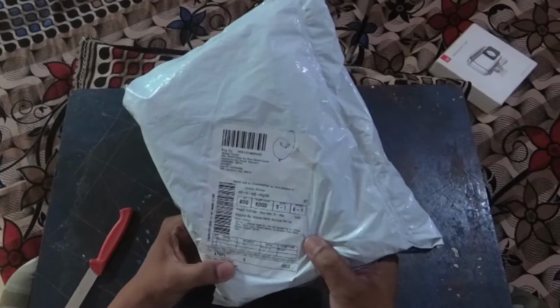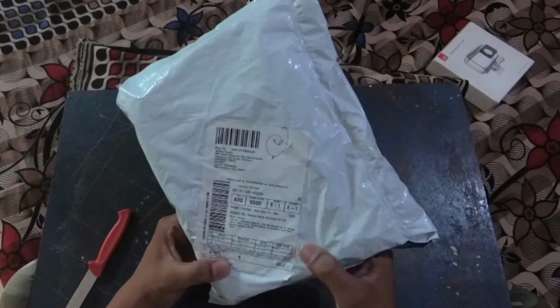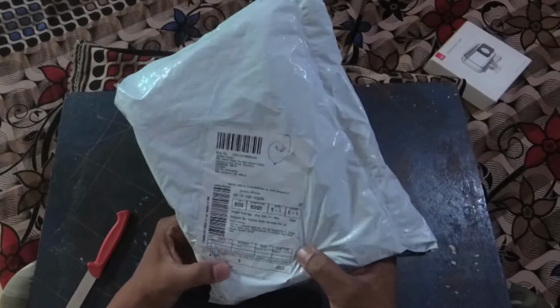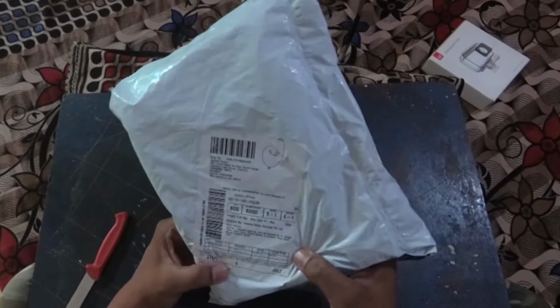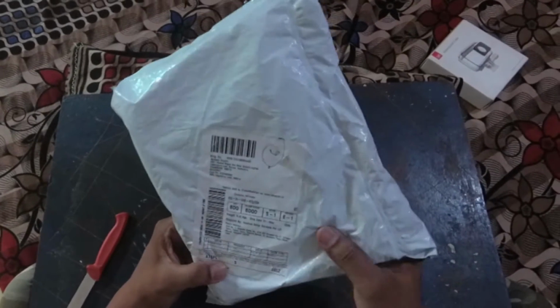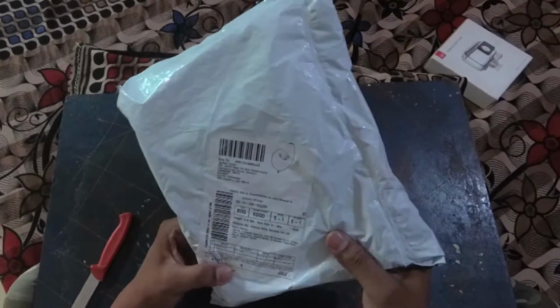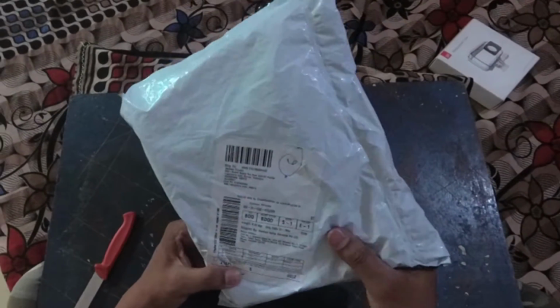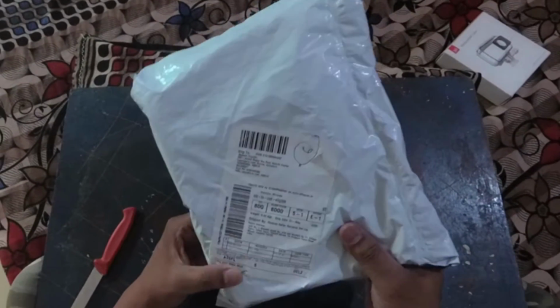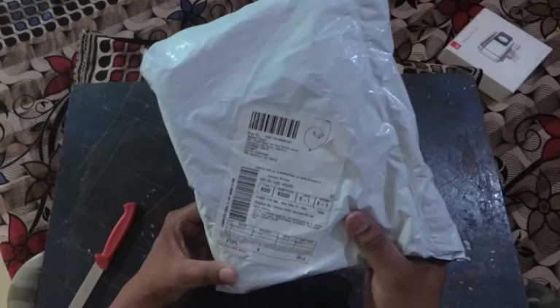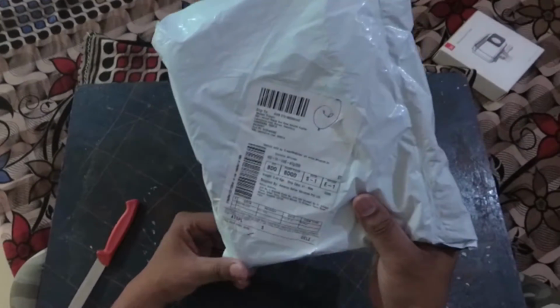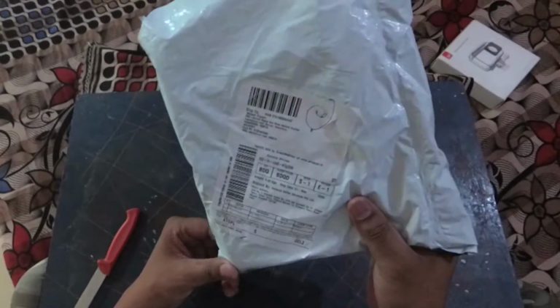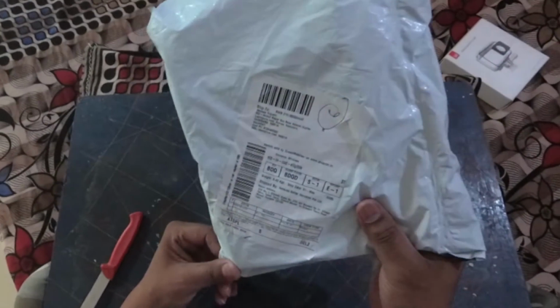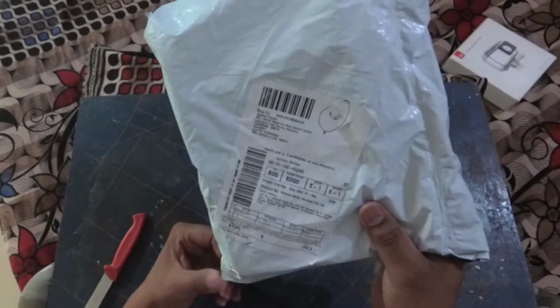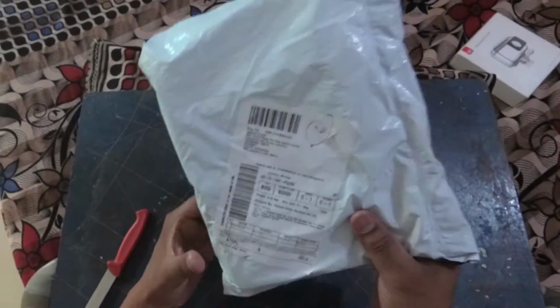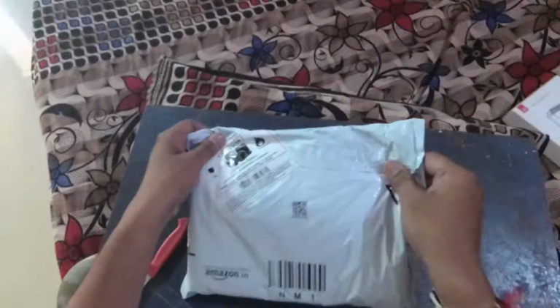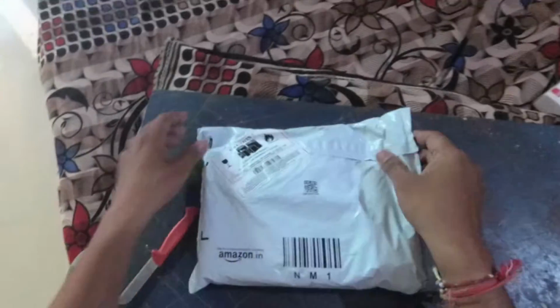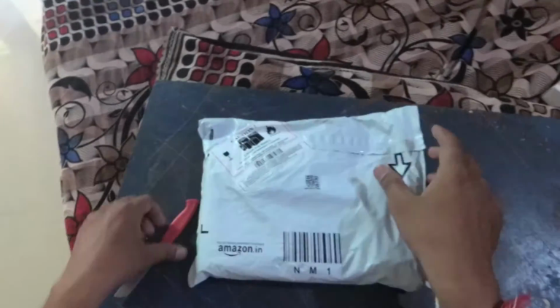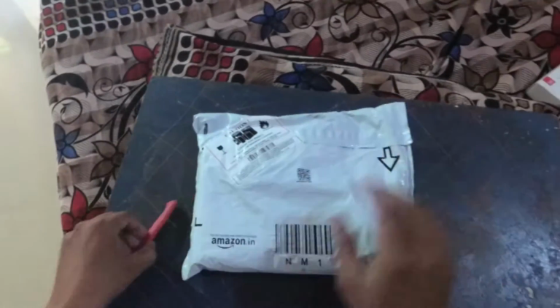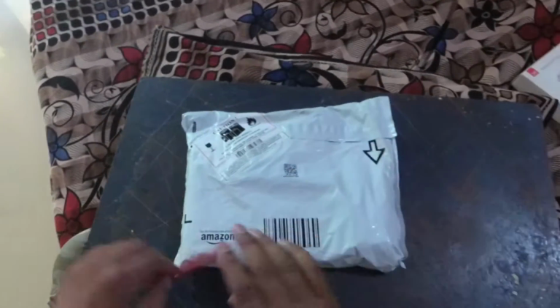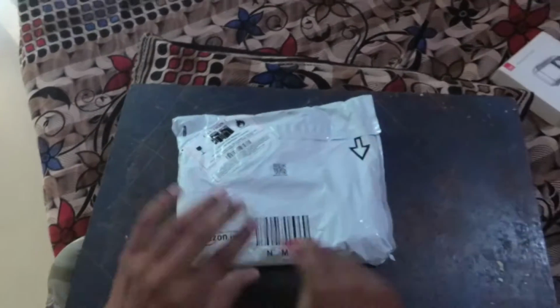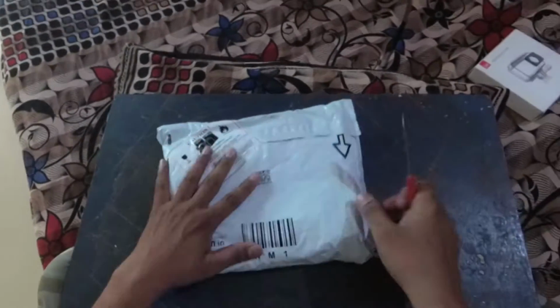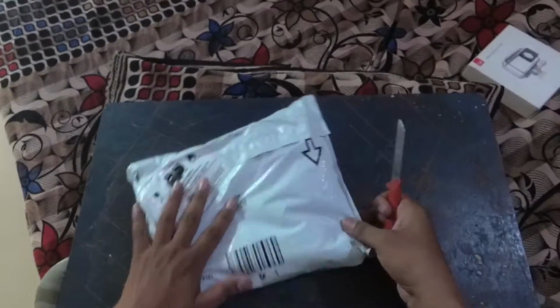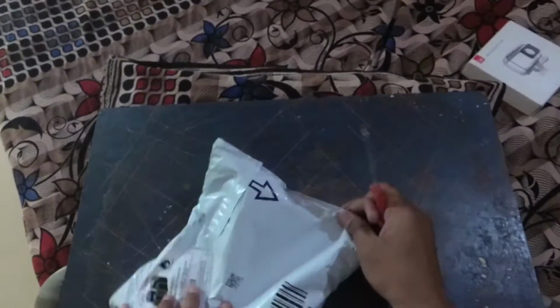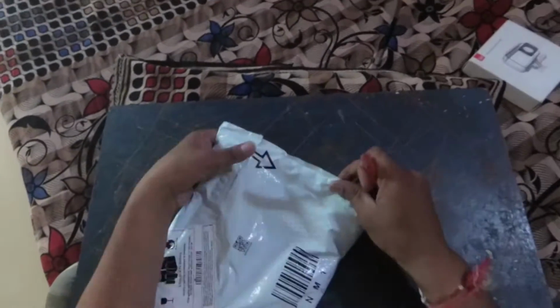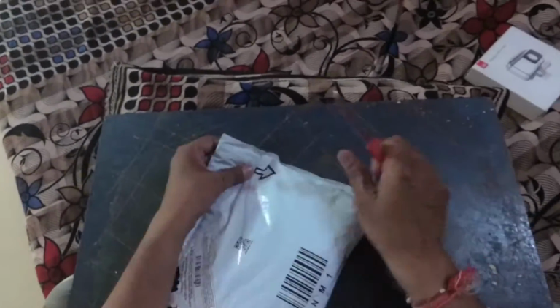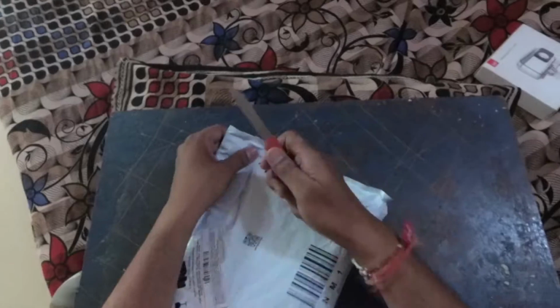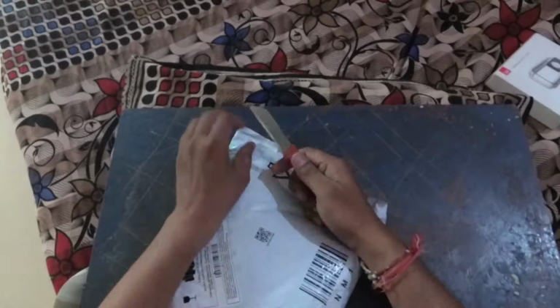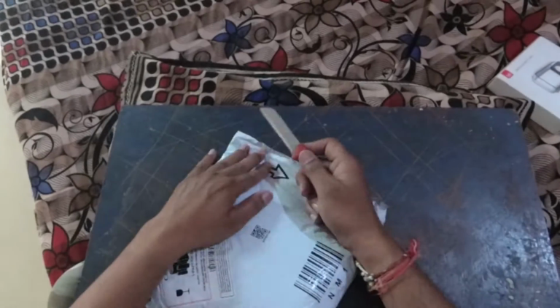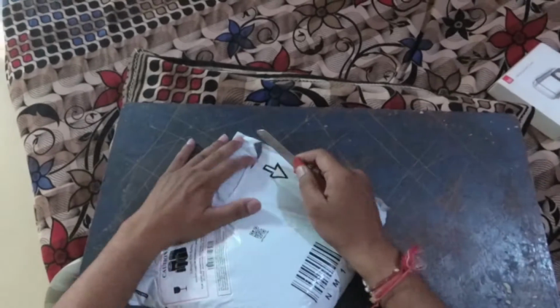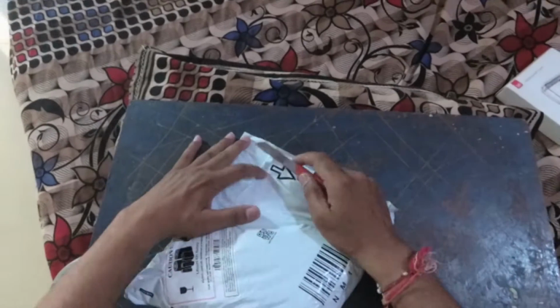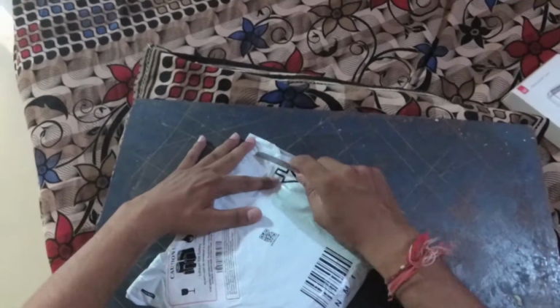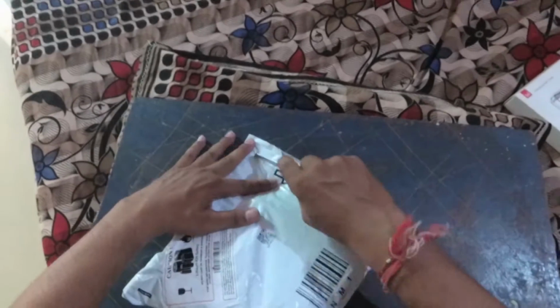I just received this box from Amazon. It was 3 days. Let's open the box and see what's inside.